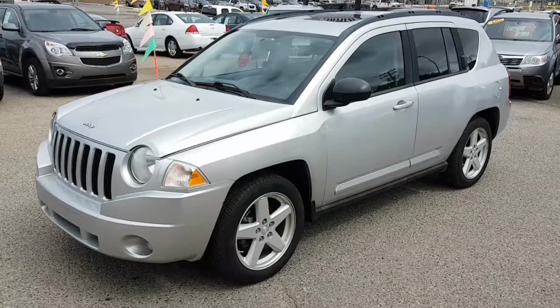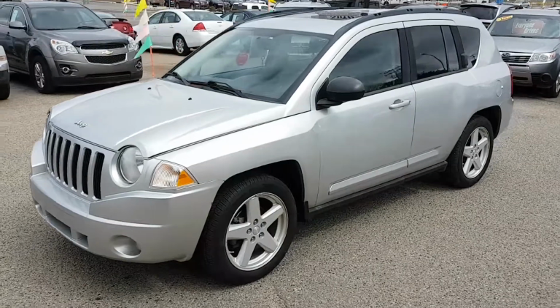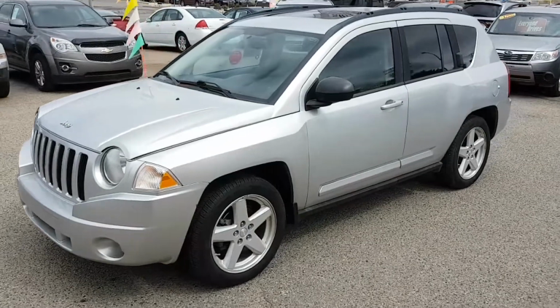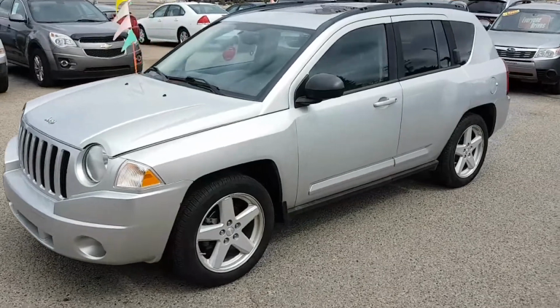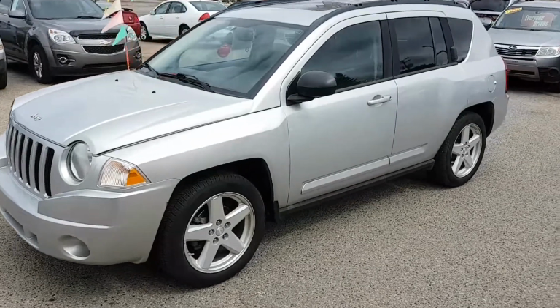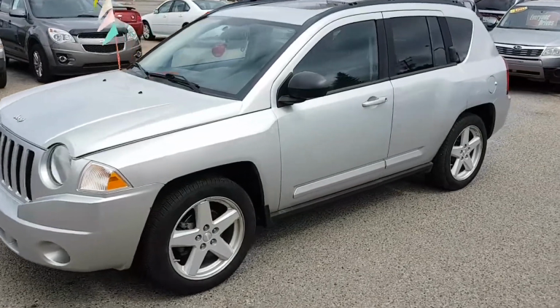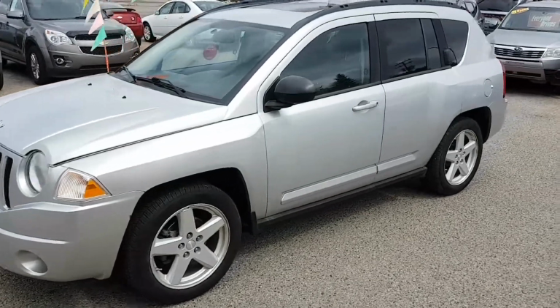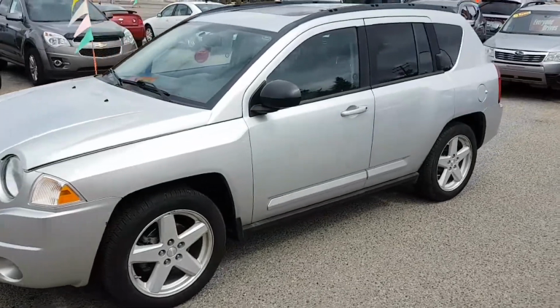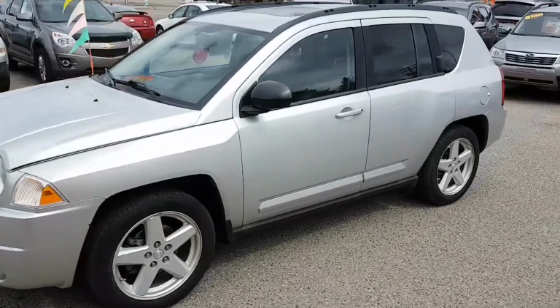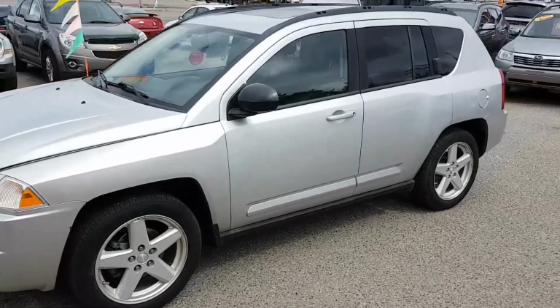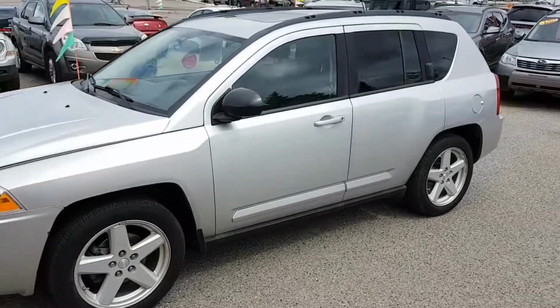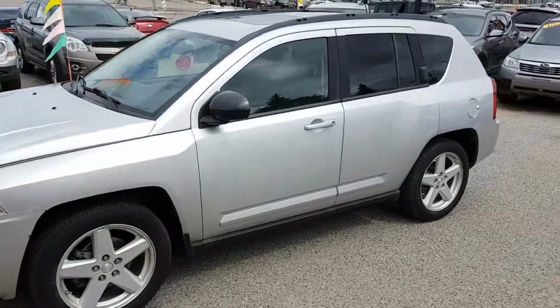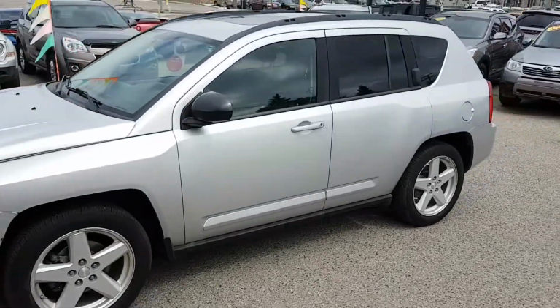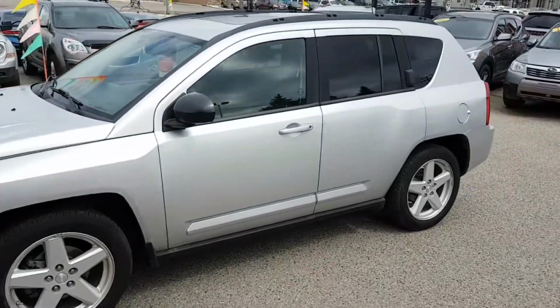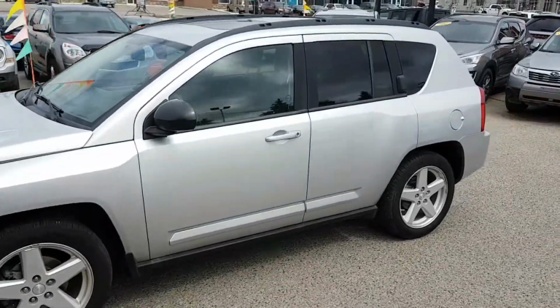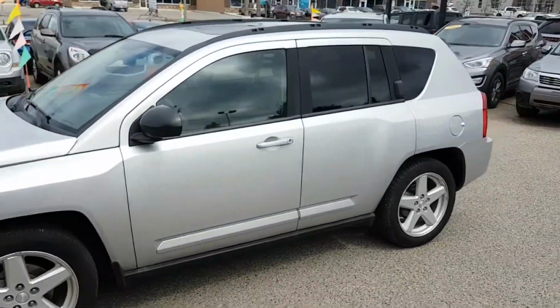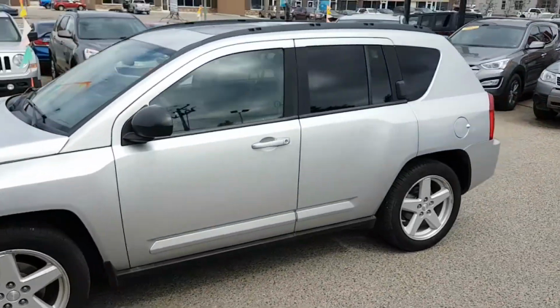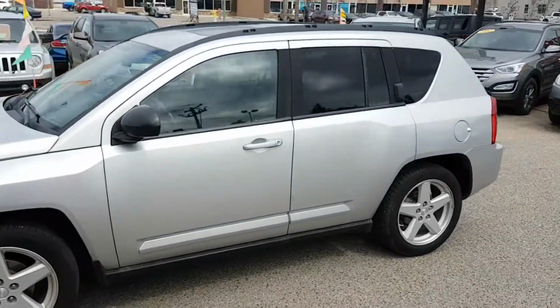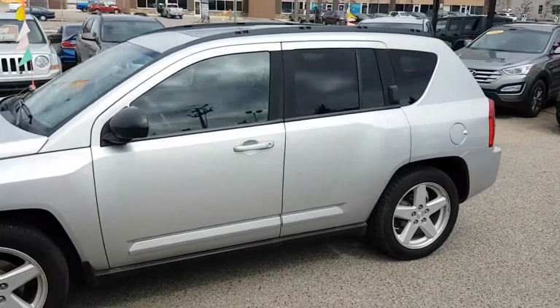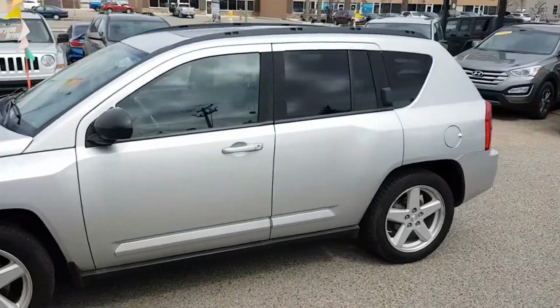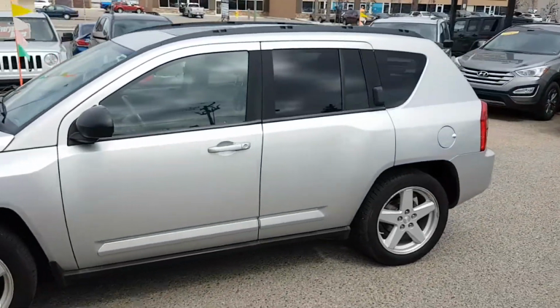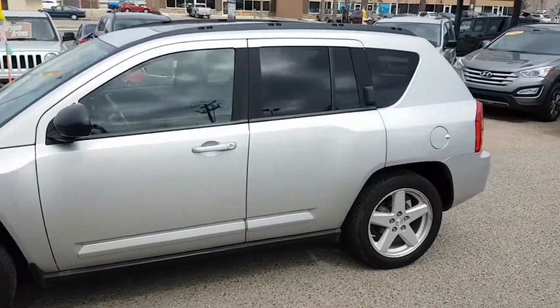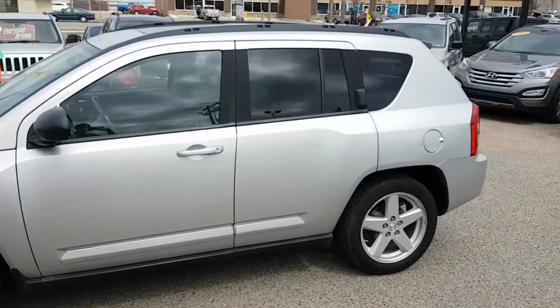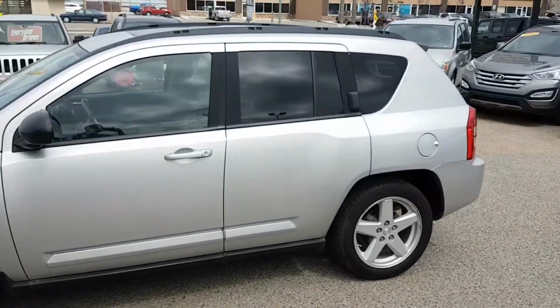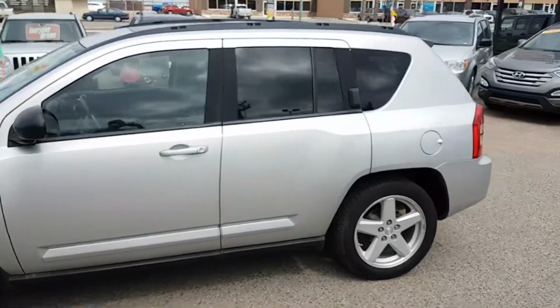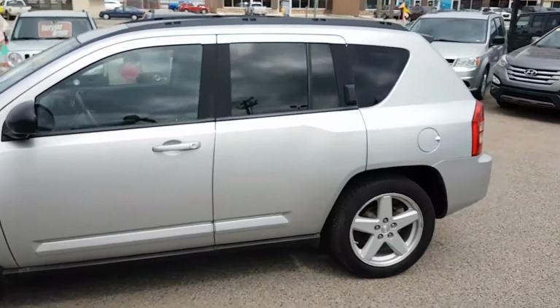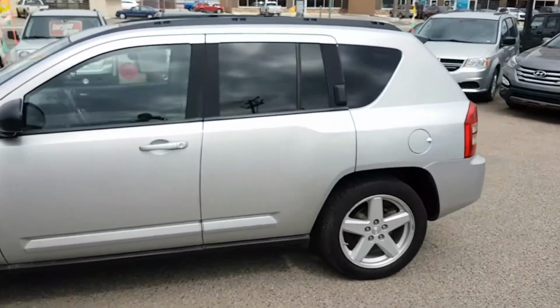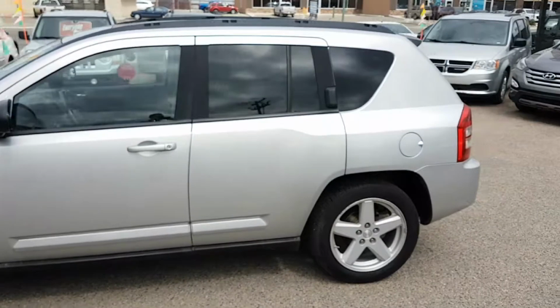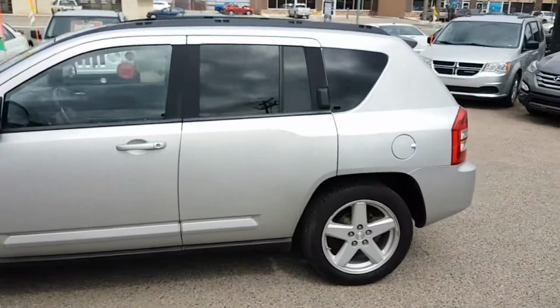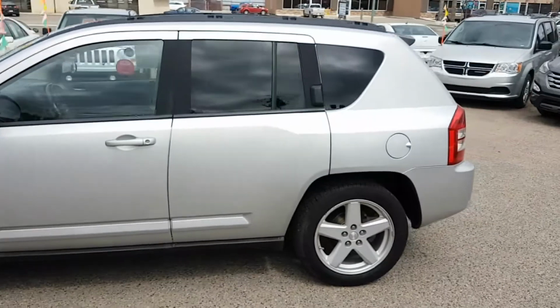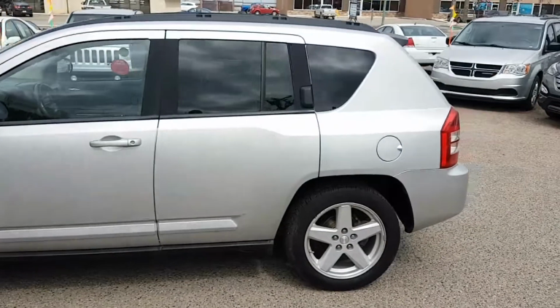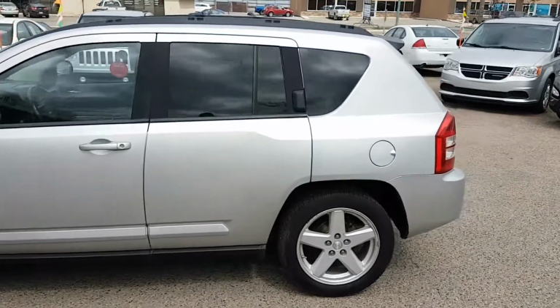Mike here with Simon Auto Sales. Today I'm going to show you our 2010 Jeep Compass Limited.